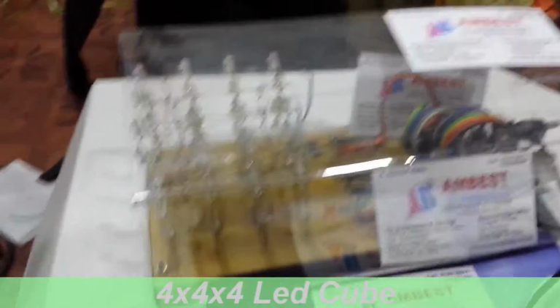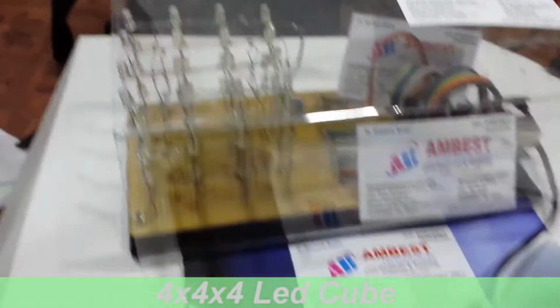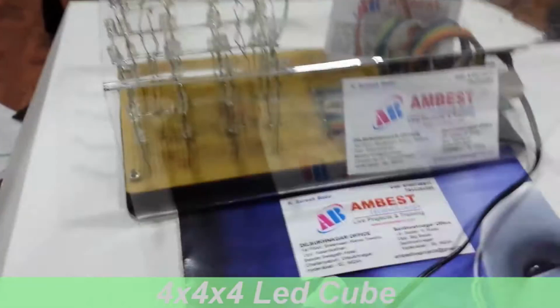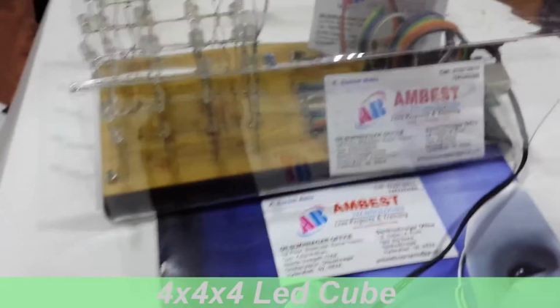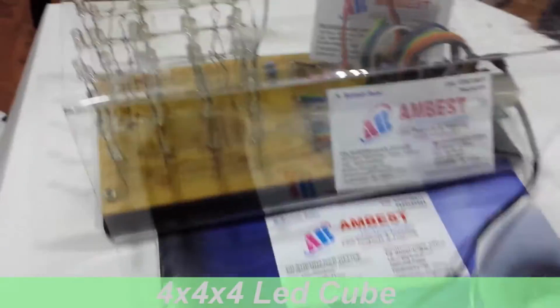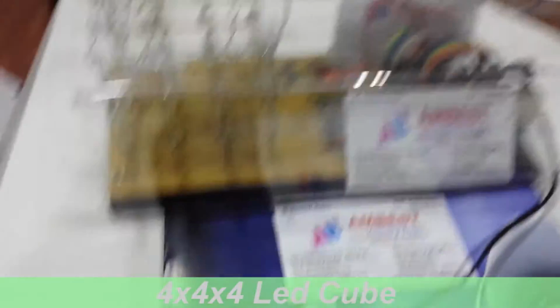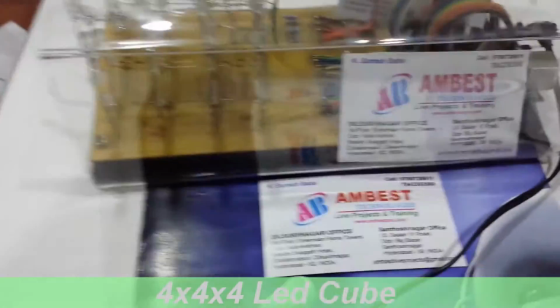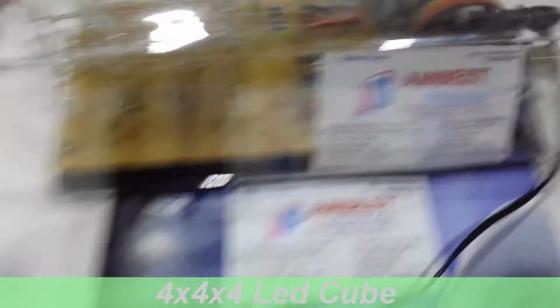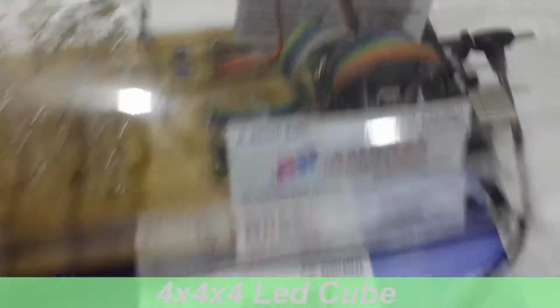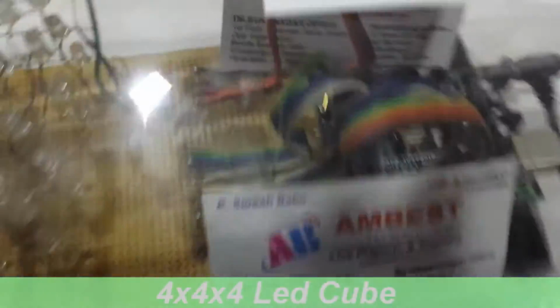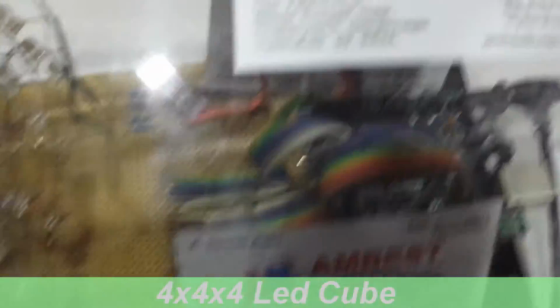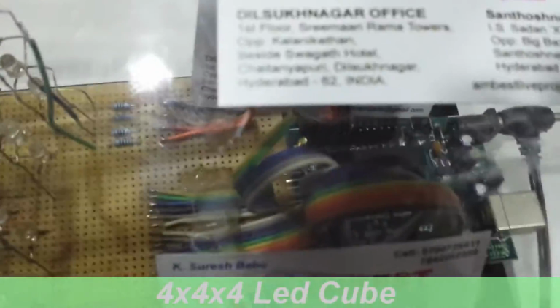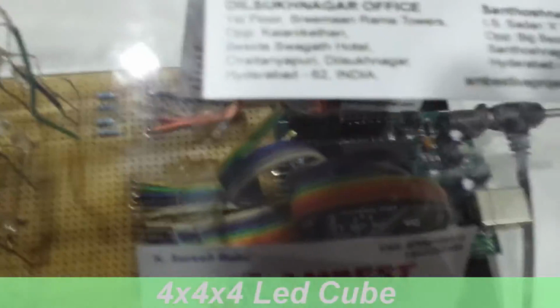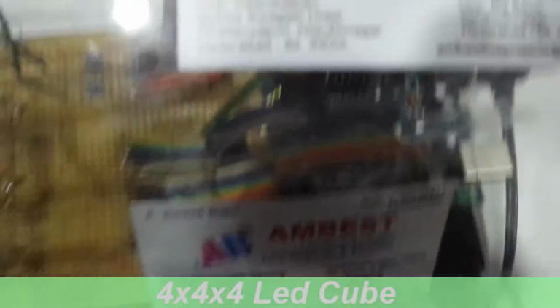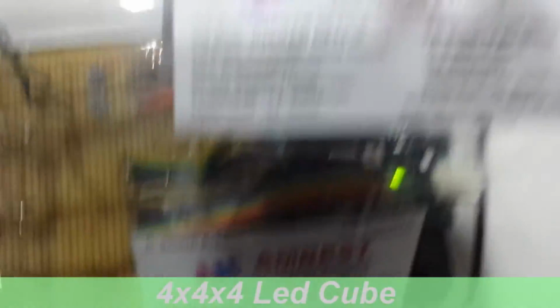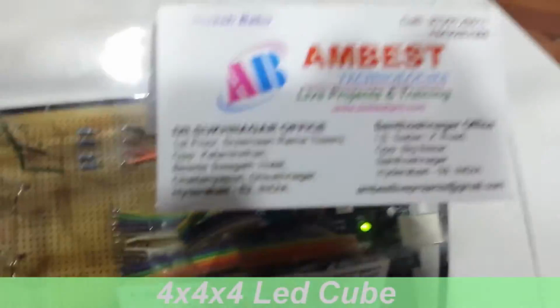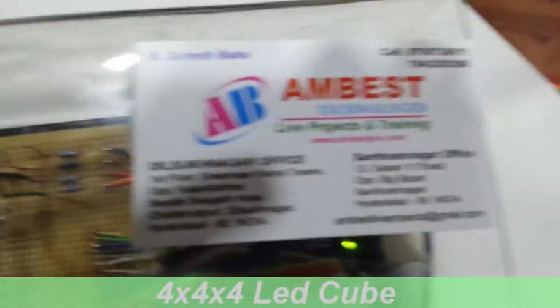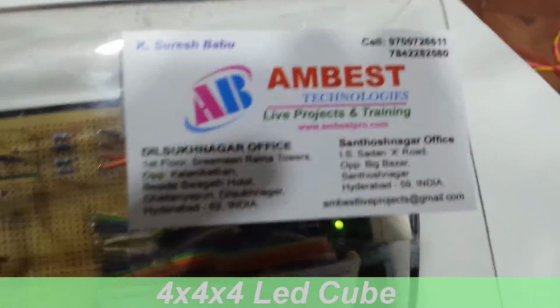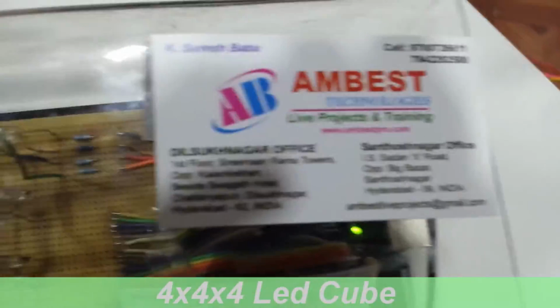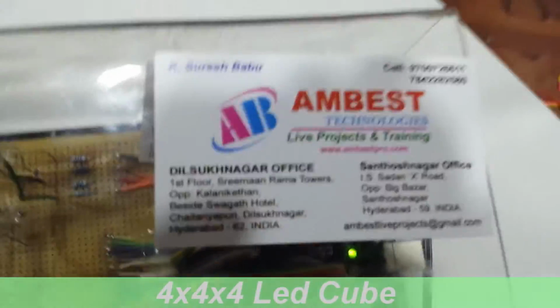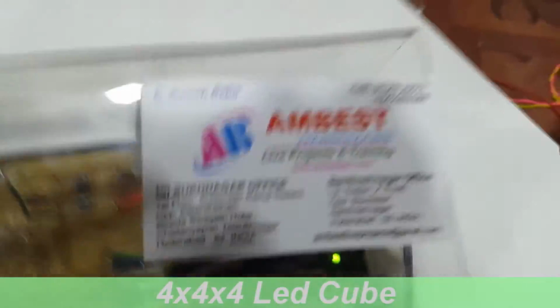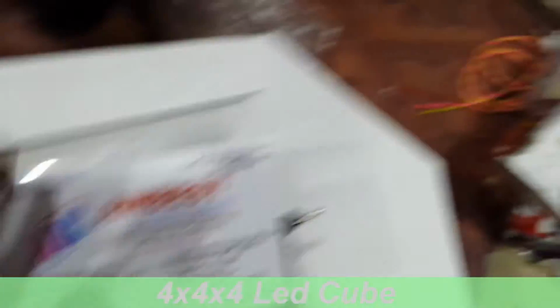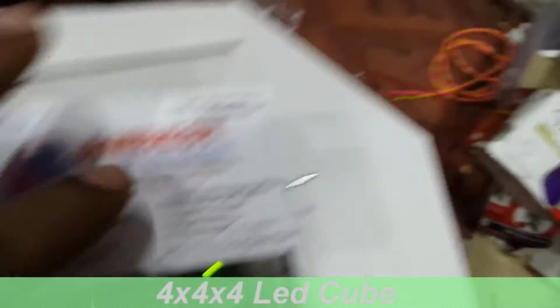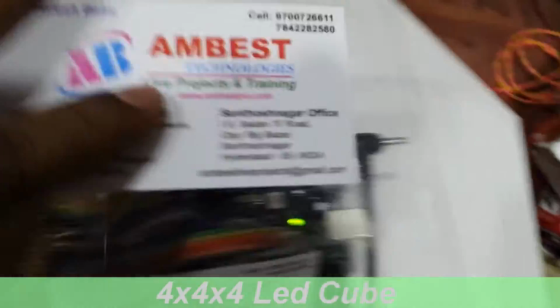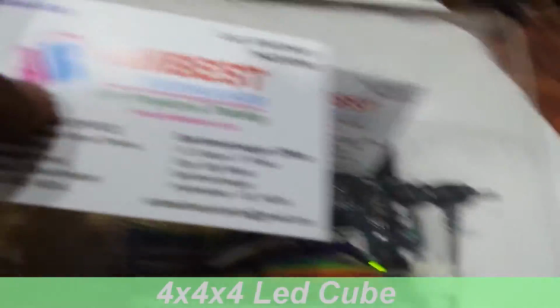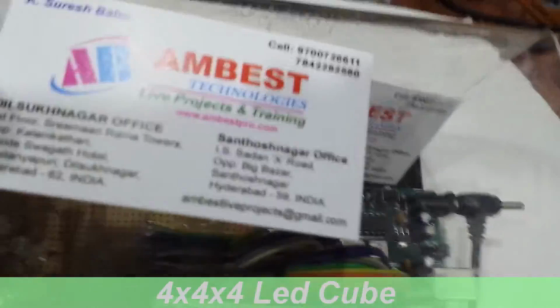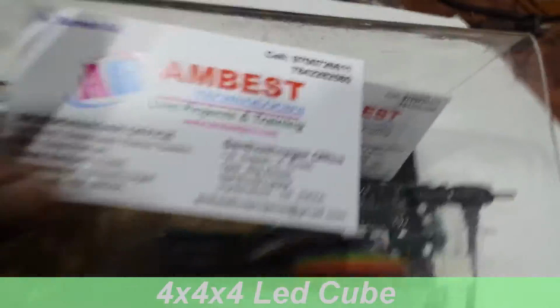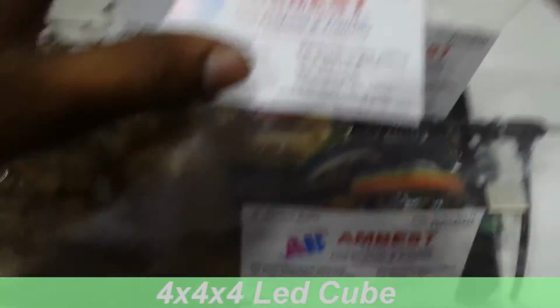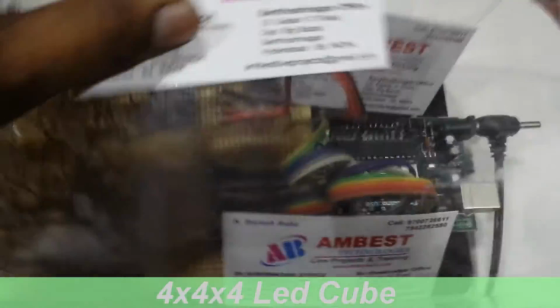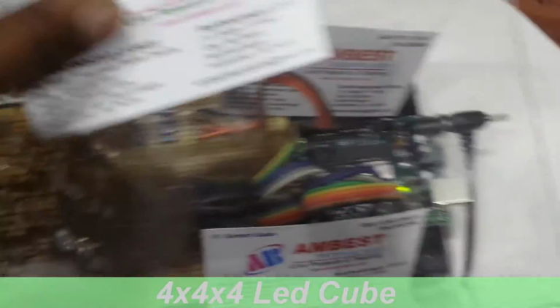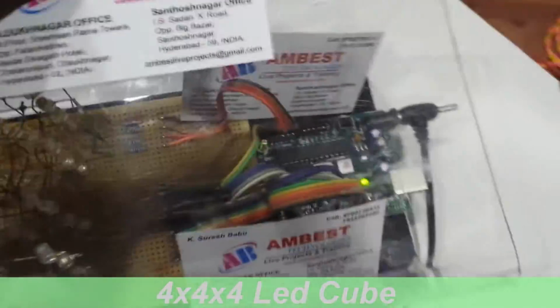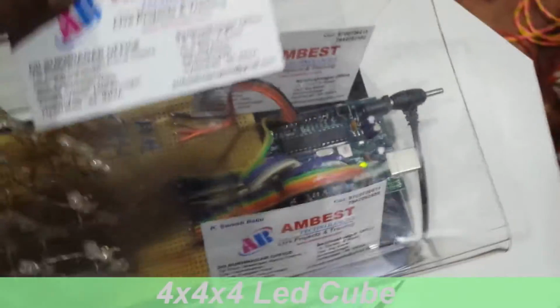So let me demonstrate this project. When I switch on the power supply — the power supply is switched on.